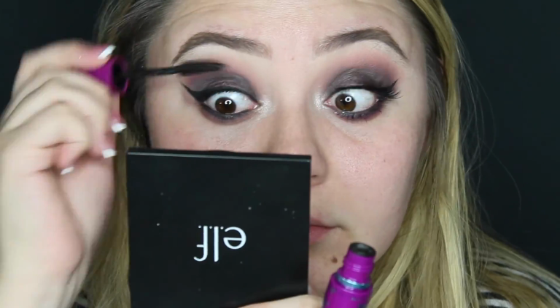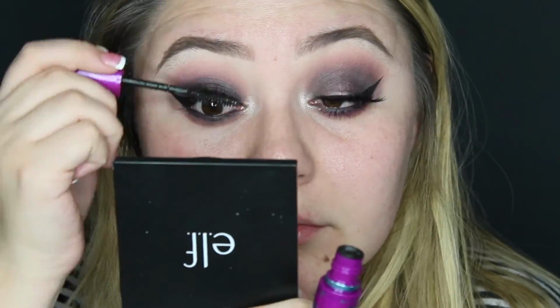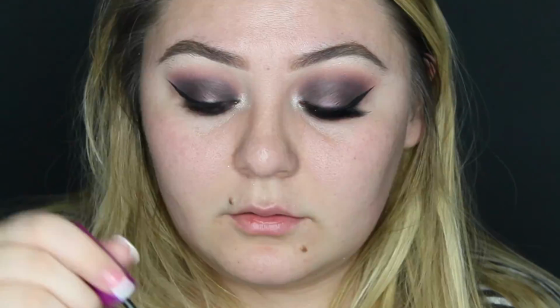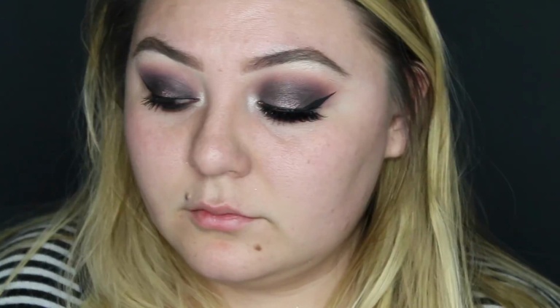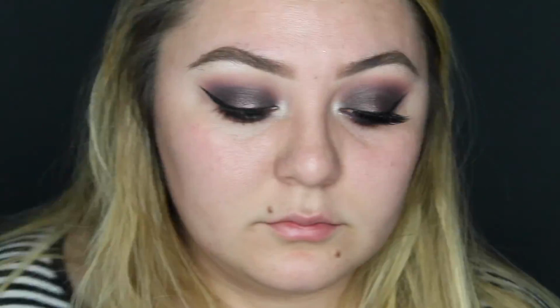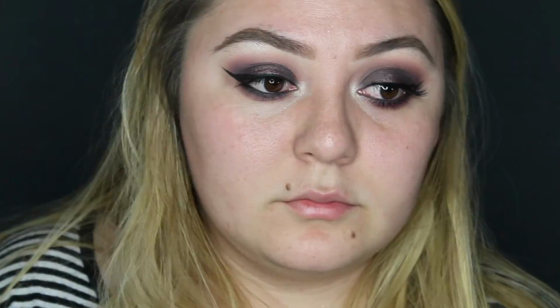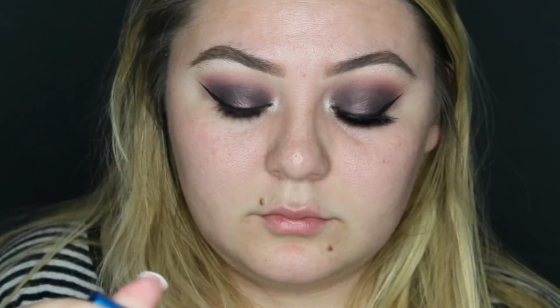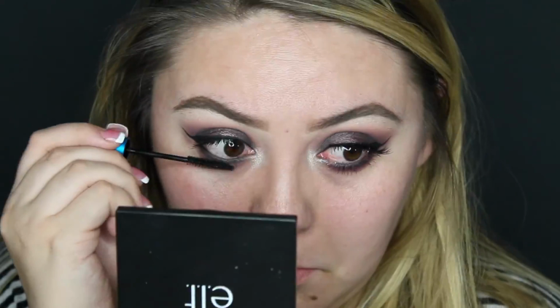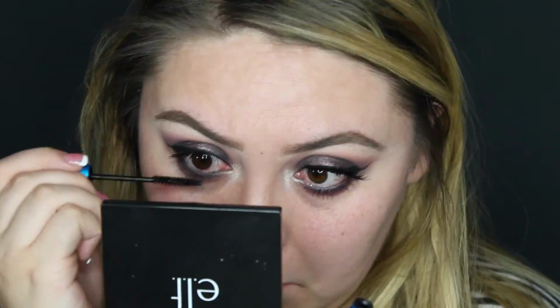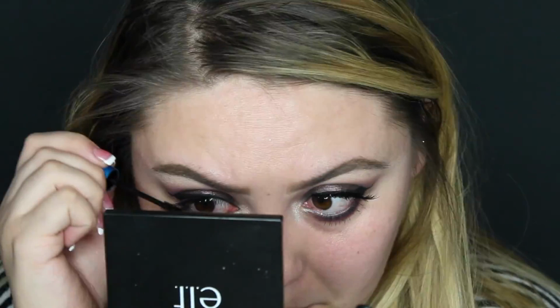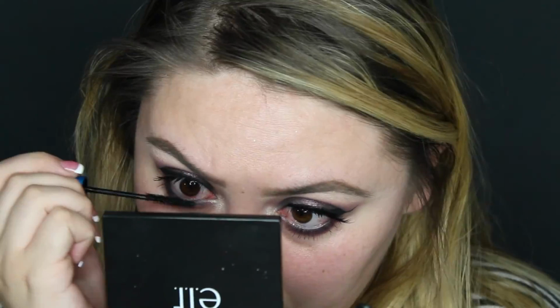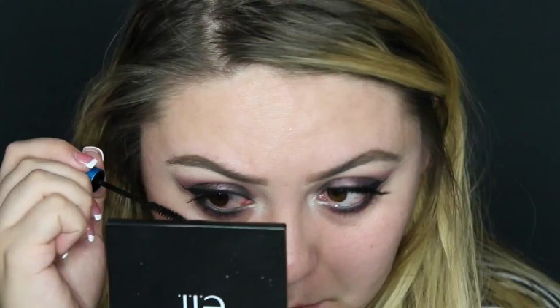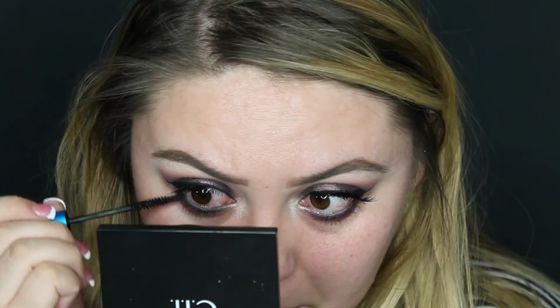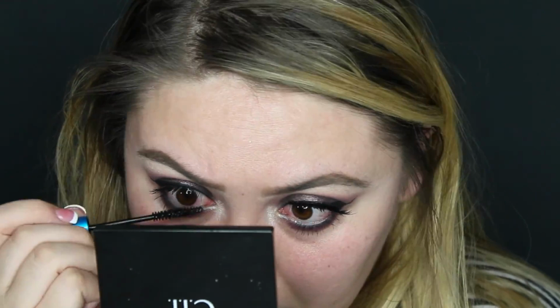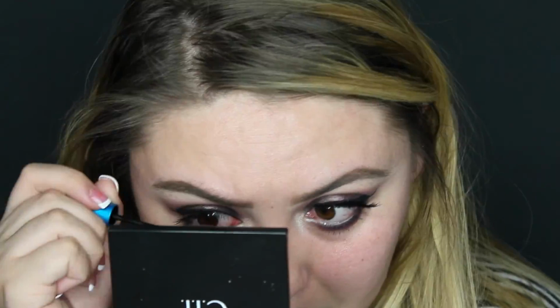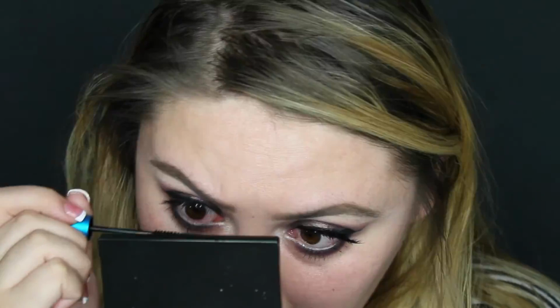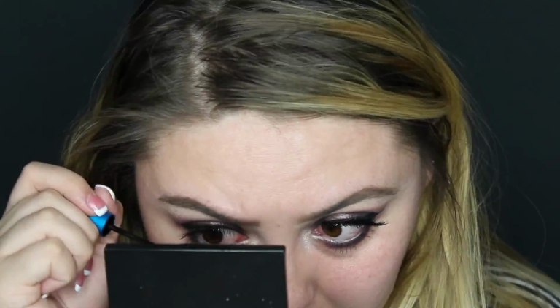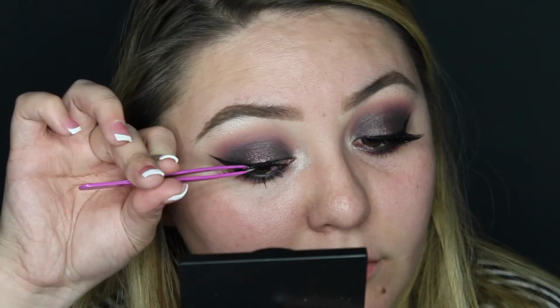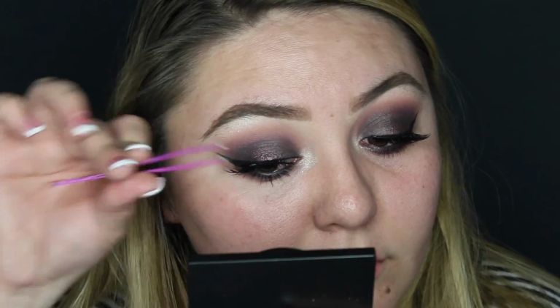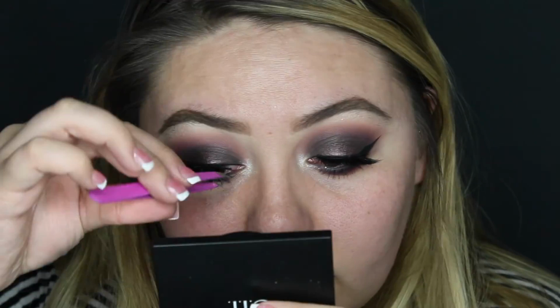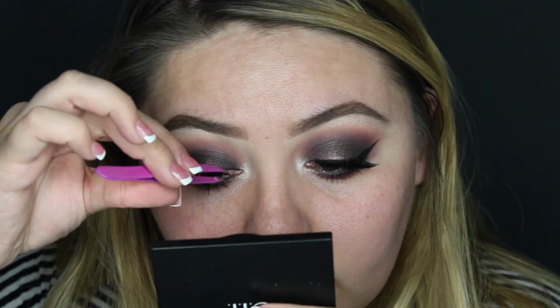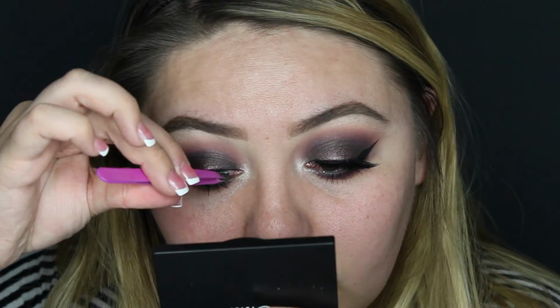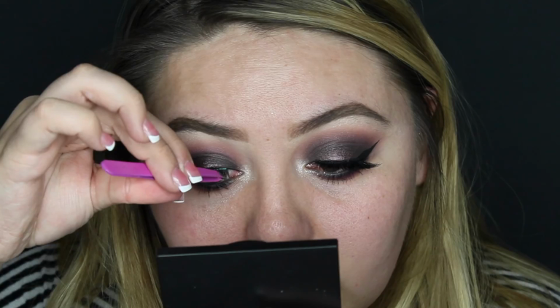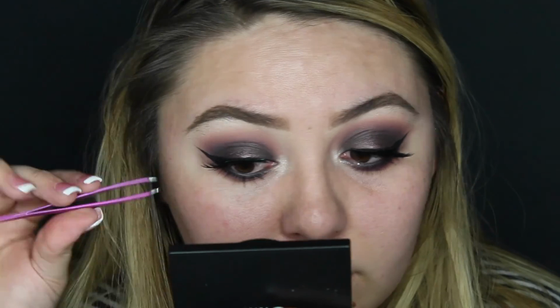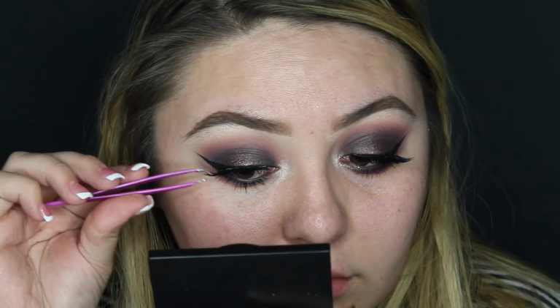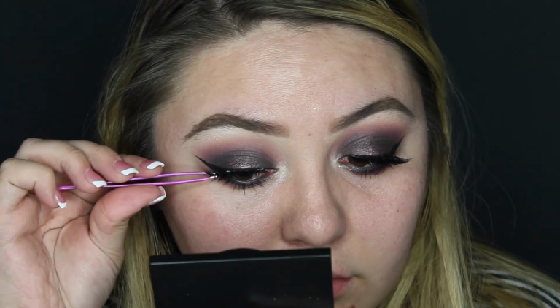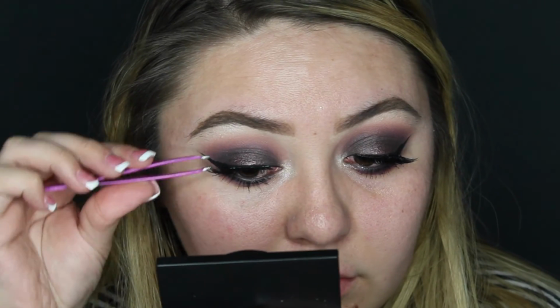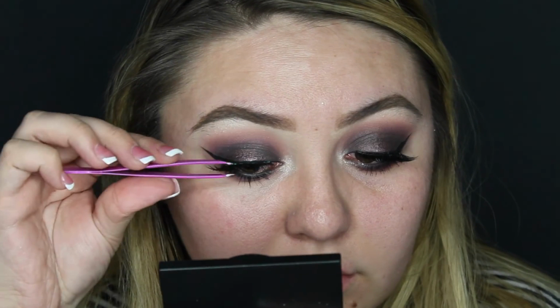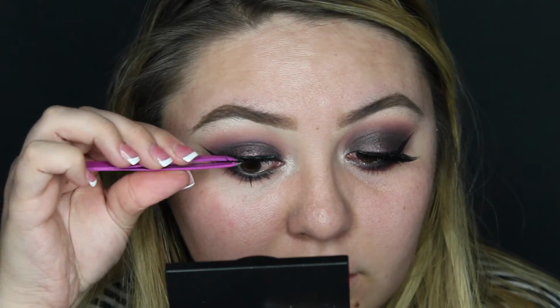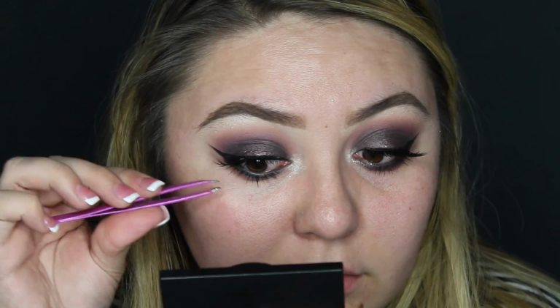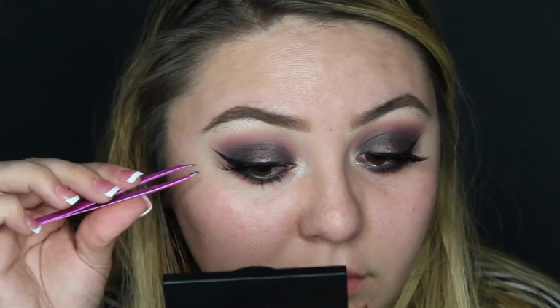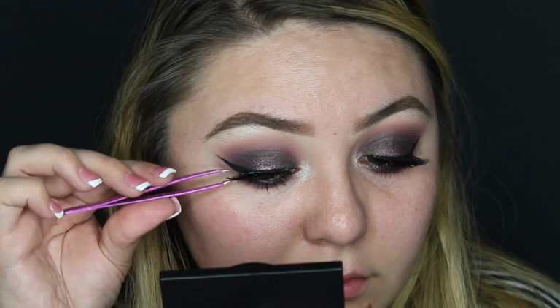Next I'm giving my lashes a quick coat of mascara and placing these iconic falsies with some tweezers.